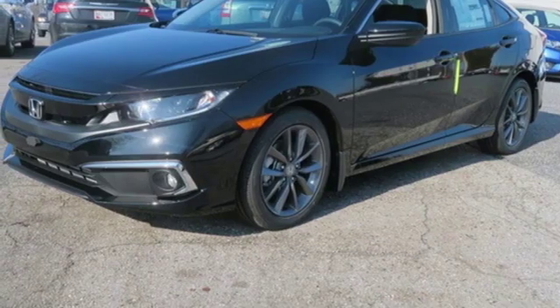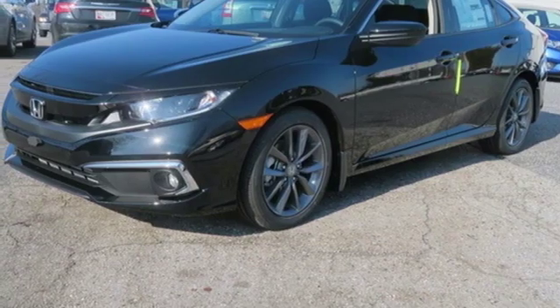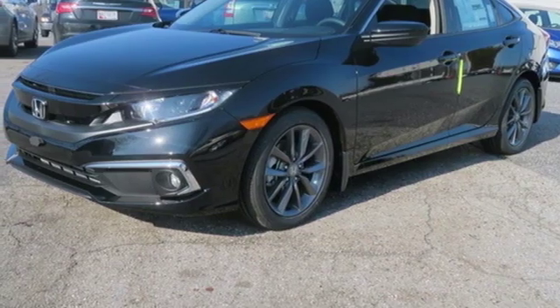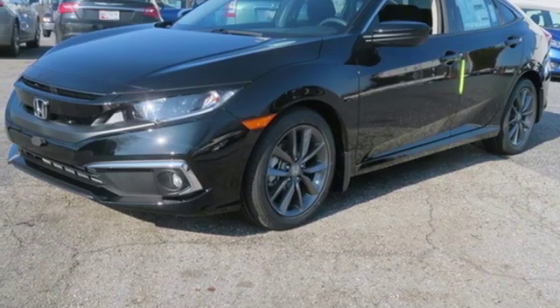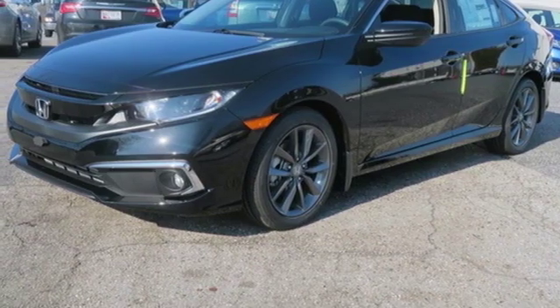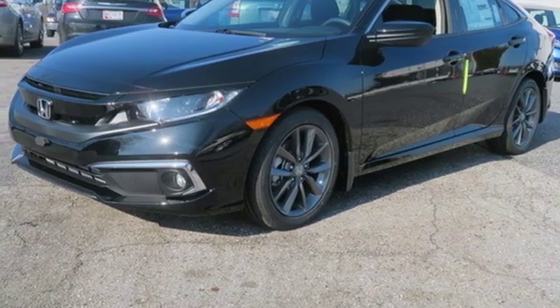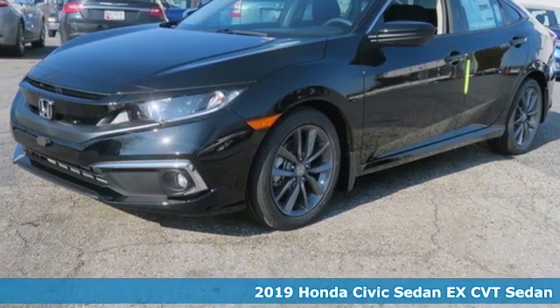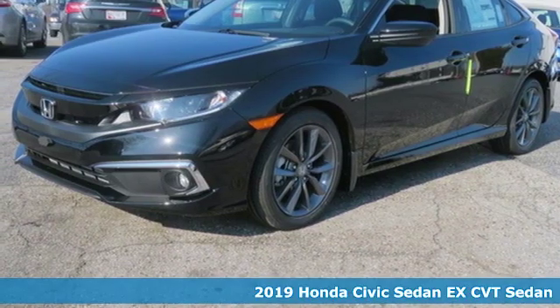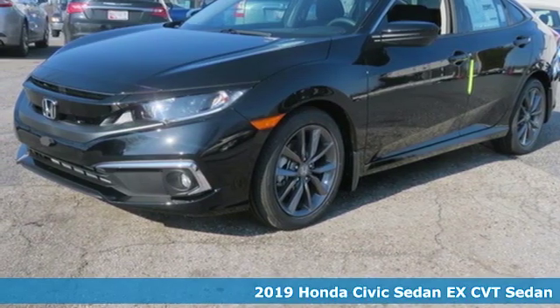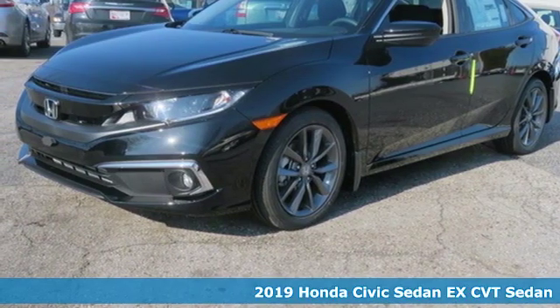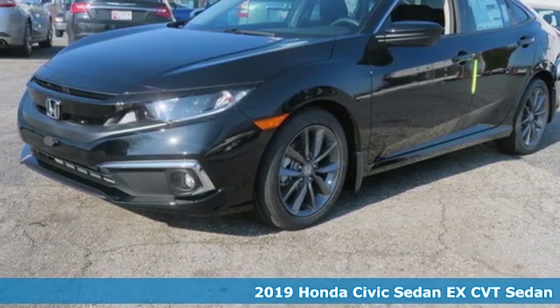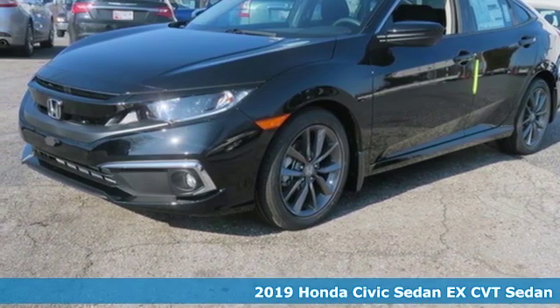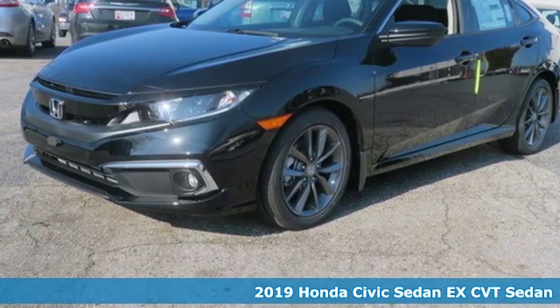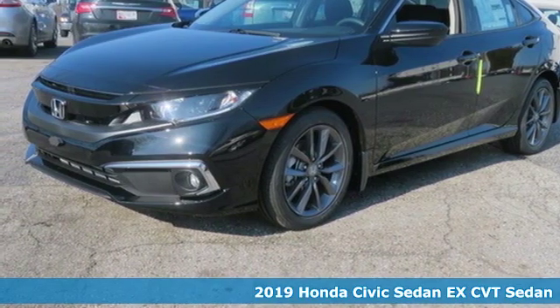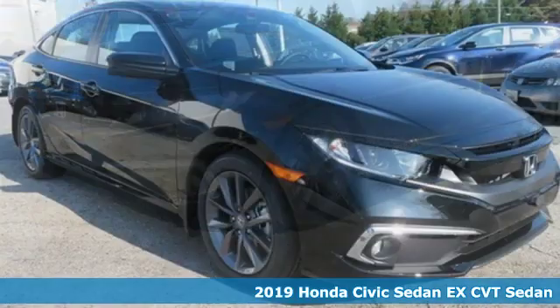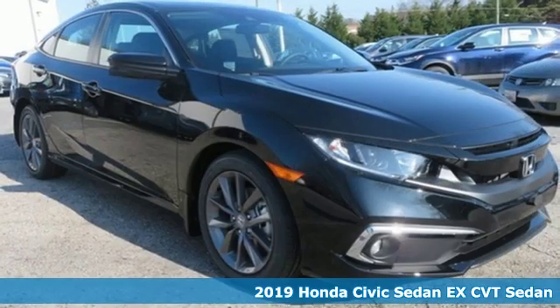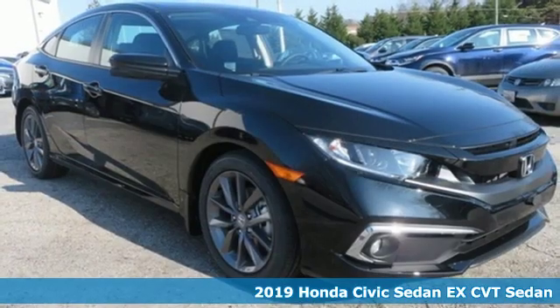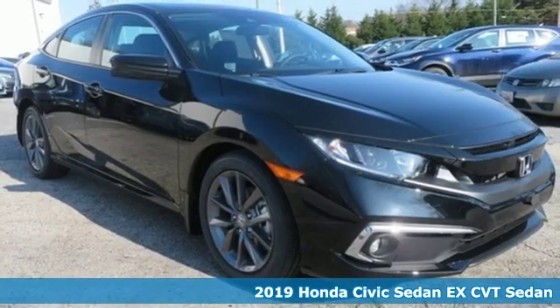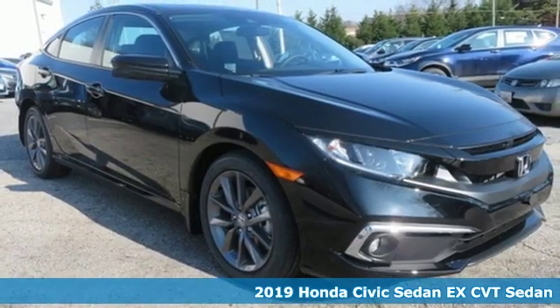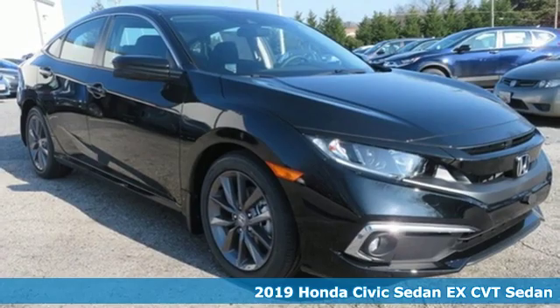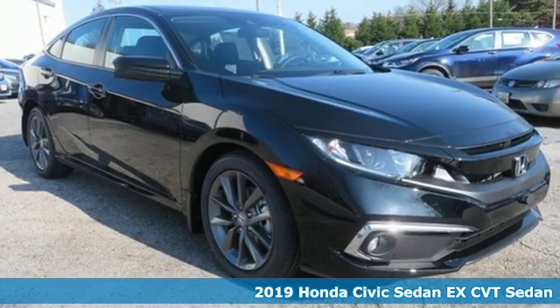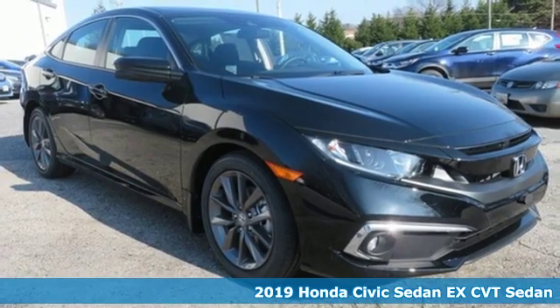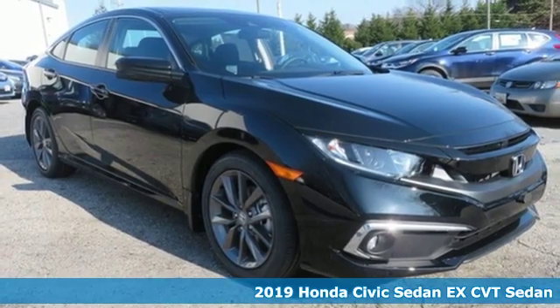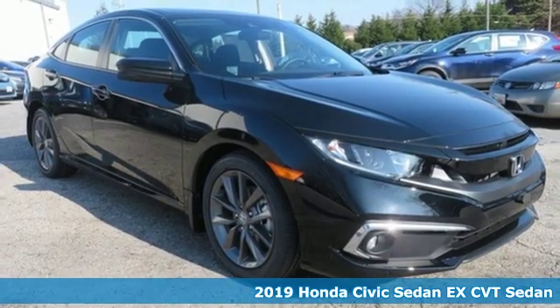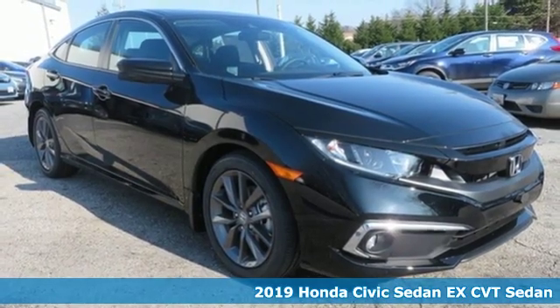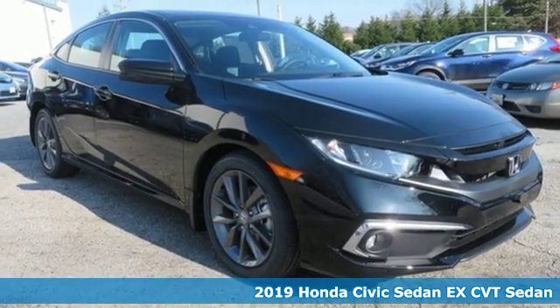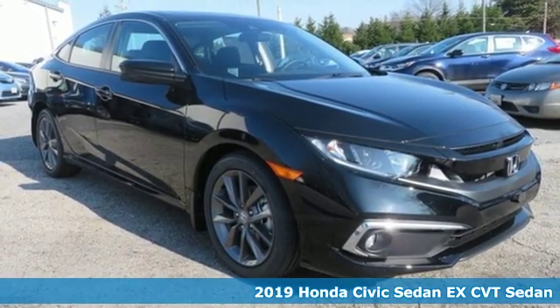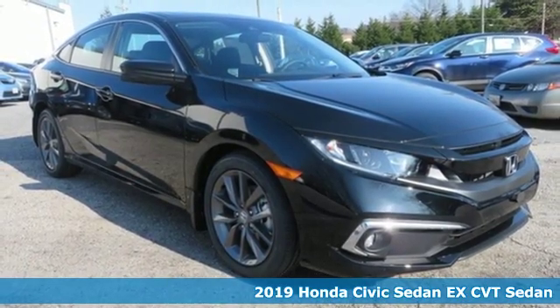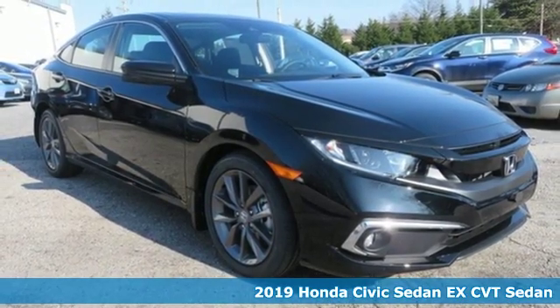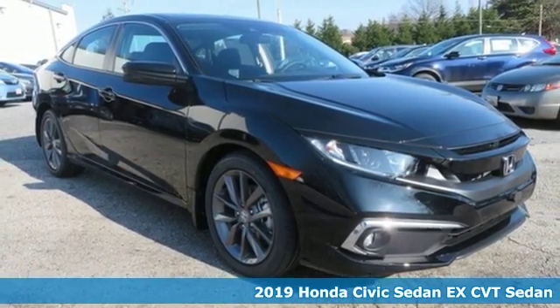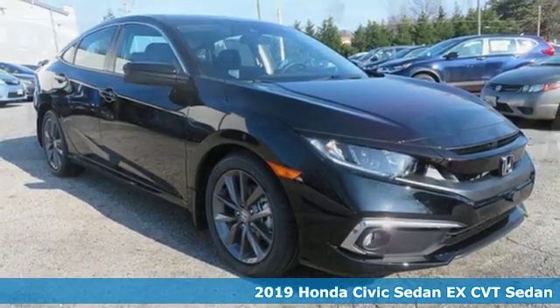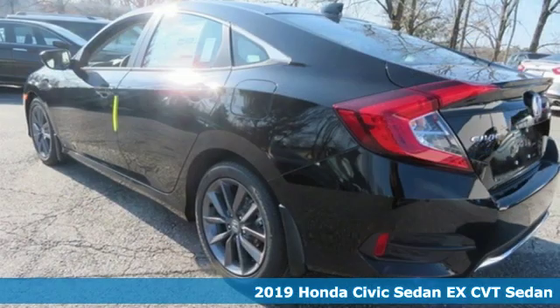It's a new 2019 Honda Civic Sedan. The Energetic Civic makes the destination less important than the journey.